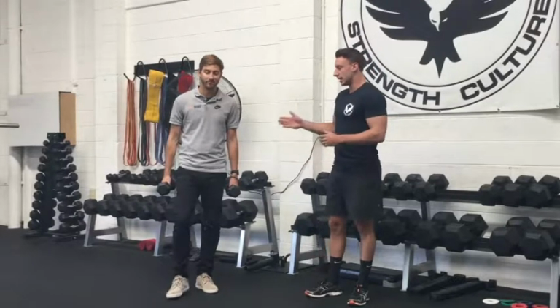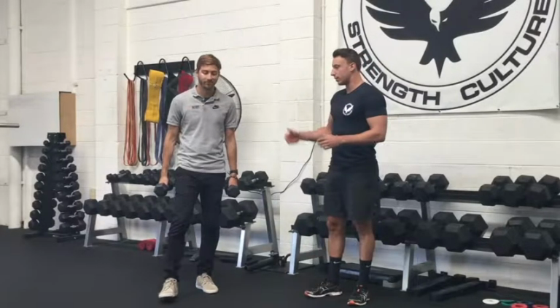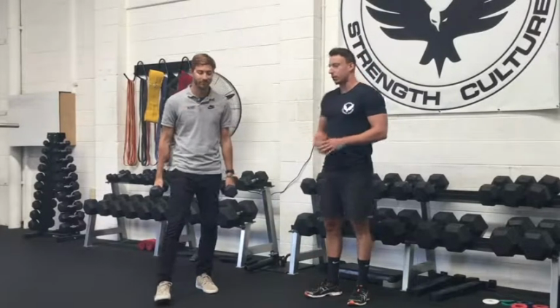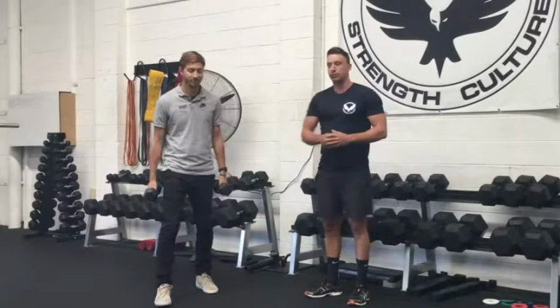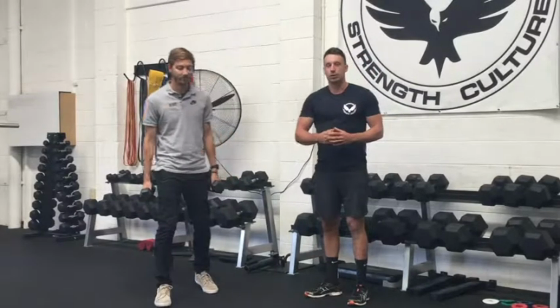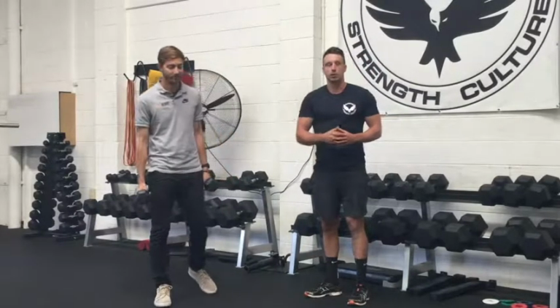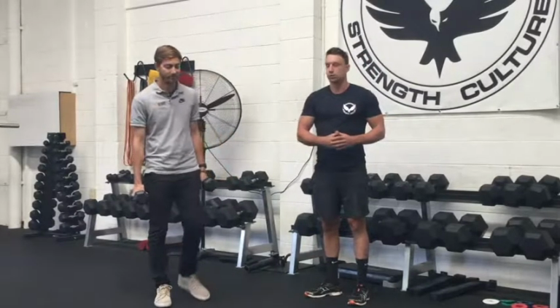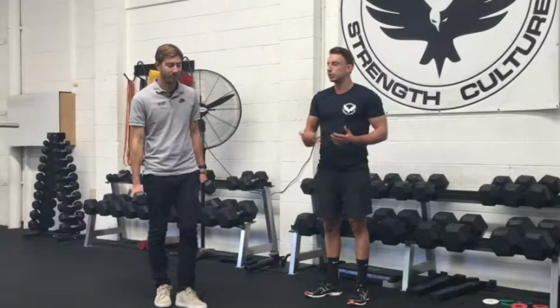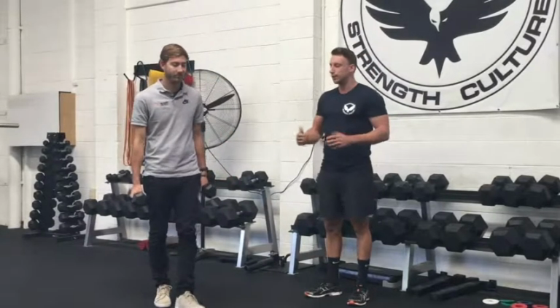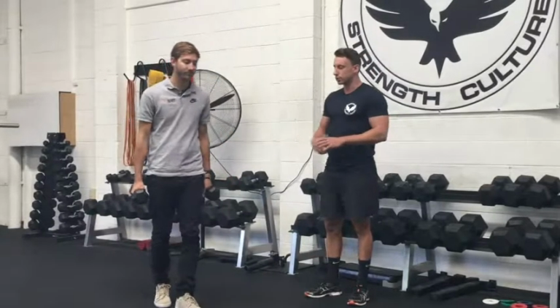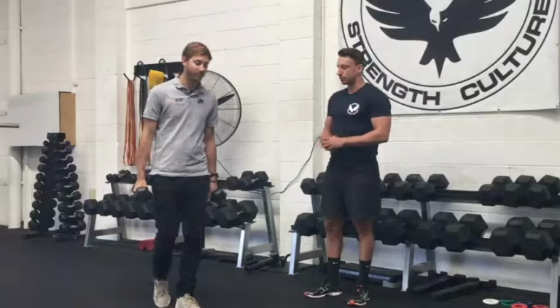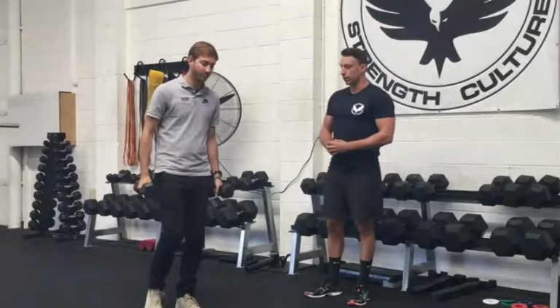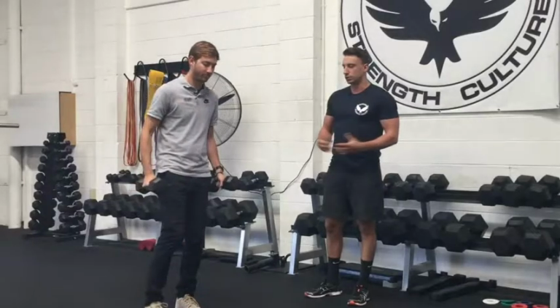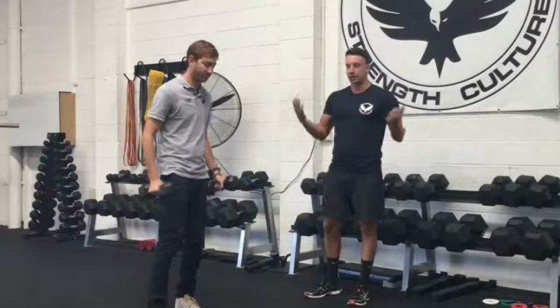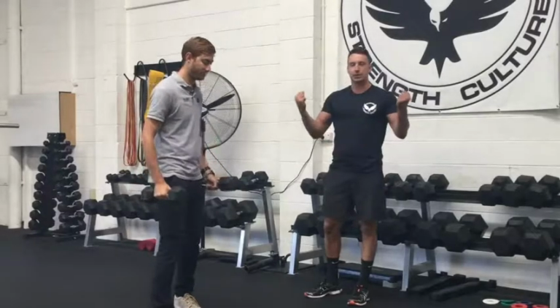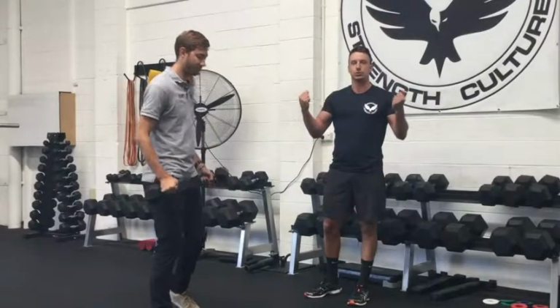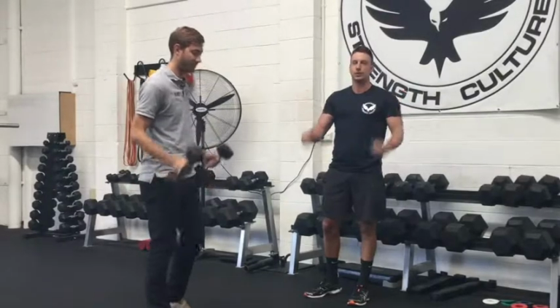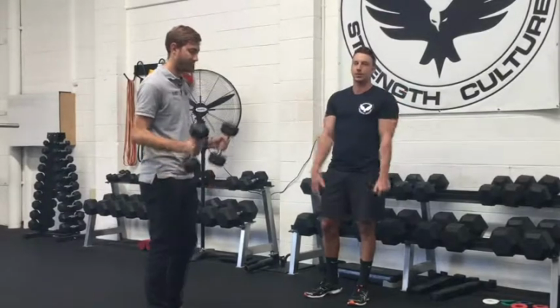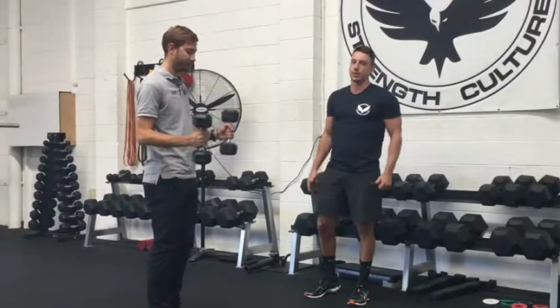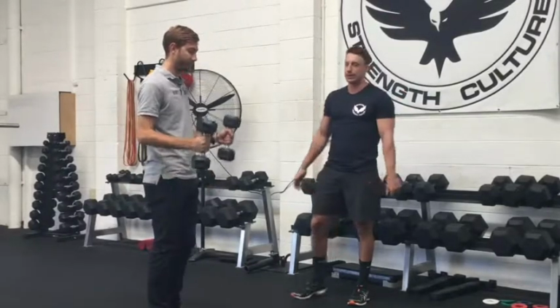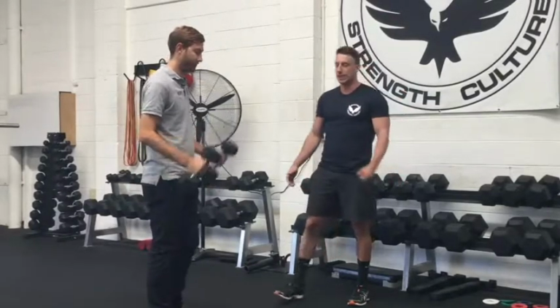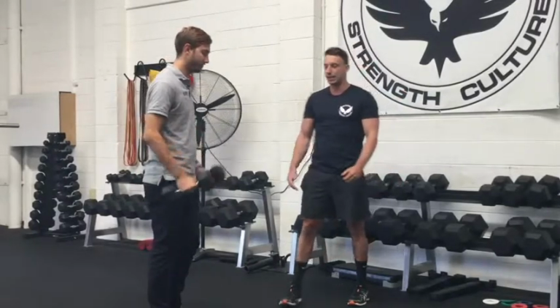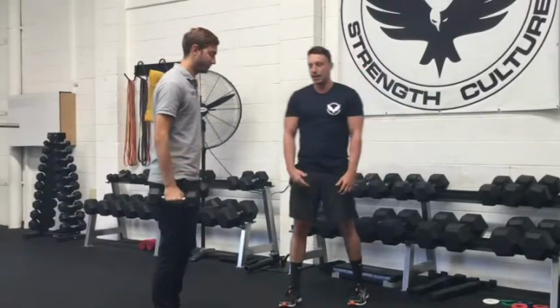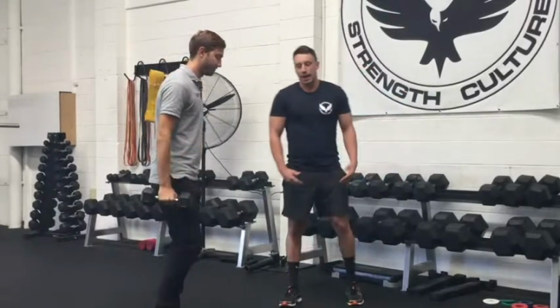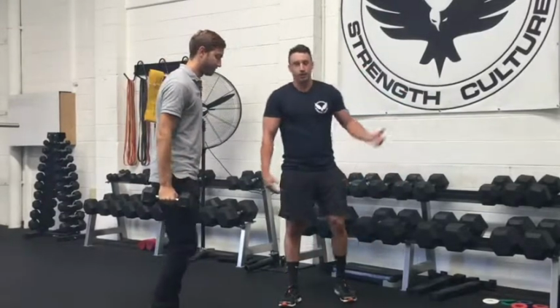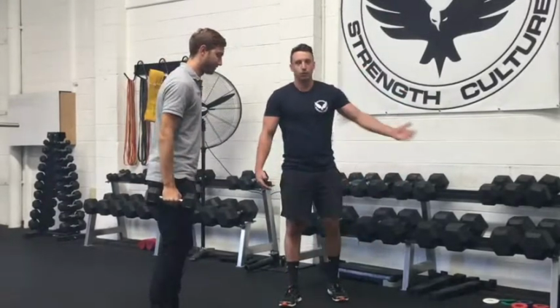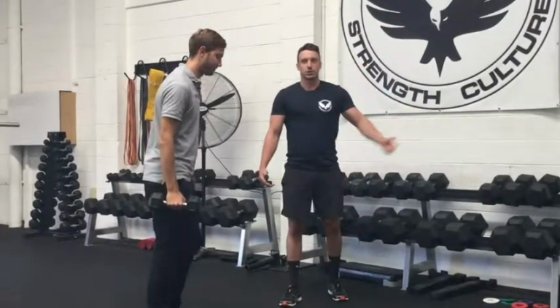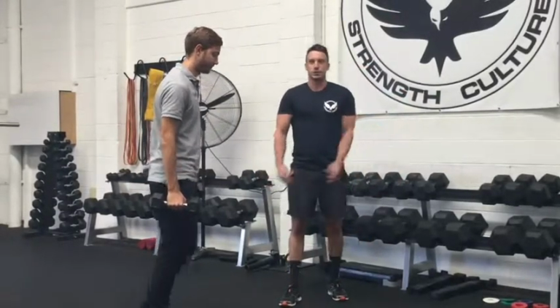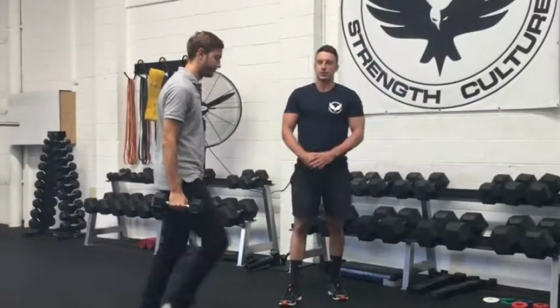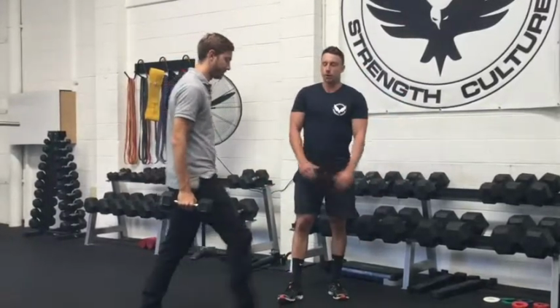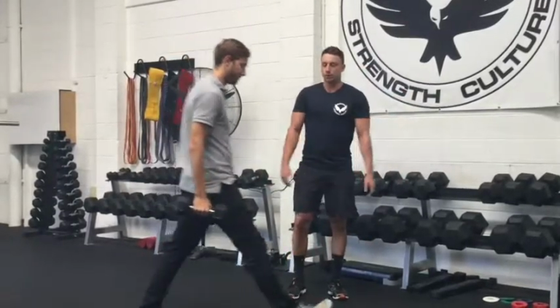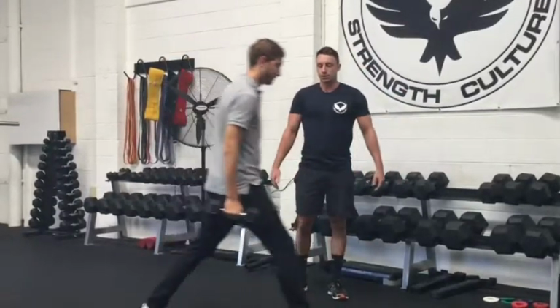So today we're going to go through the two dumbbell split squats. We're going to take two dumbbells, one in each hand, and then move into our split squat position.